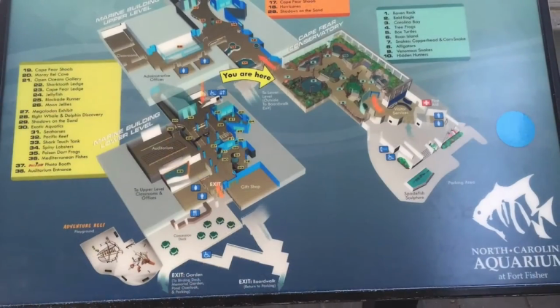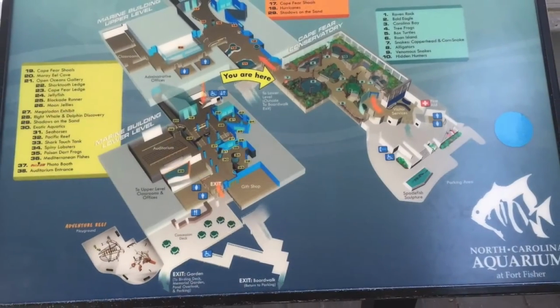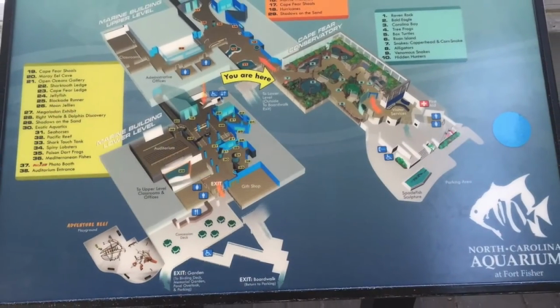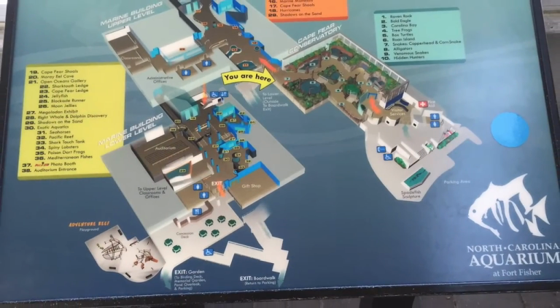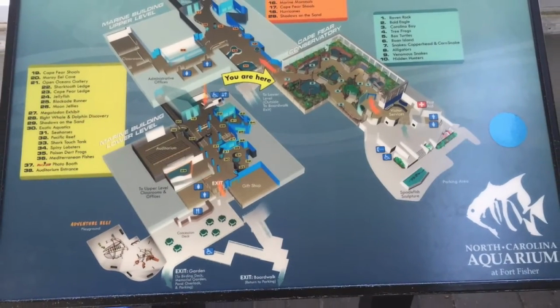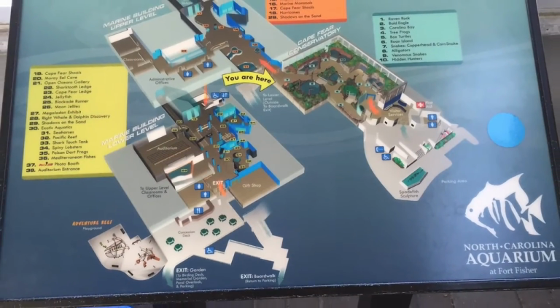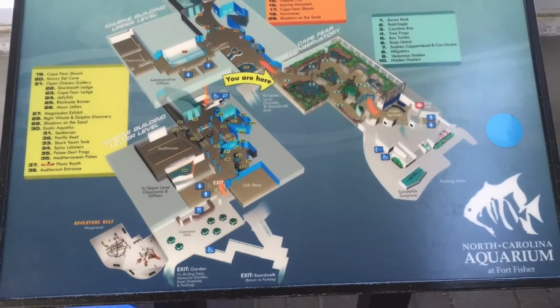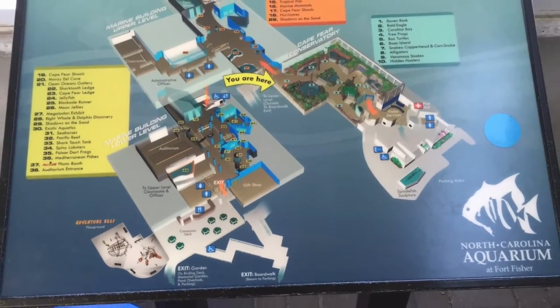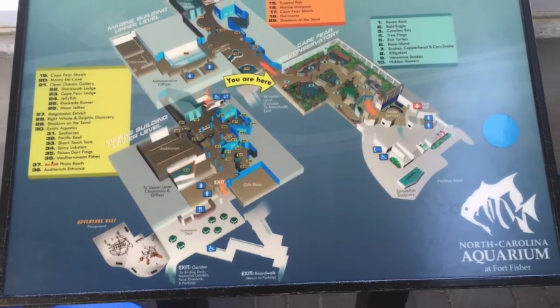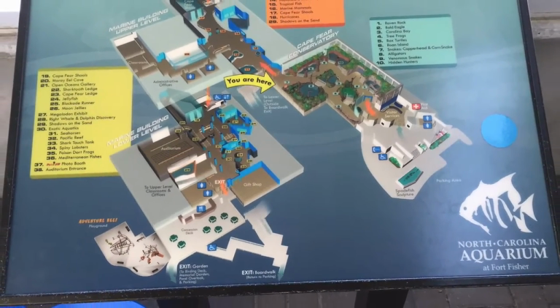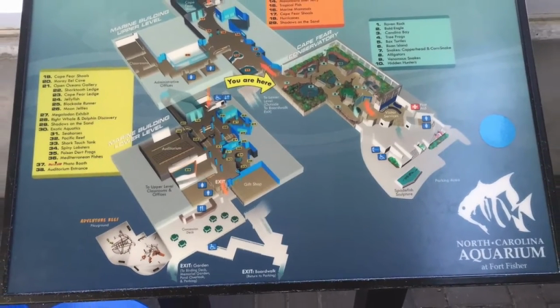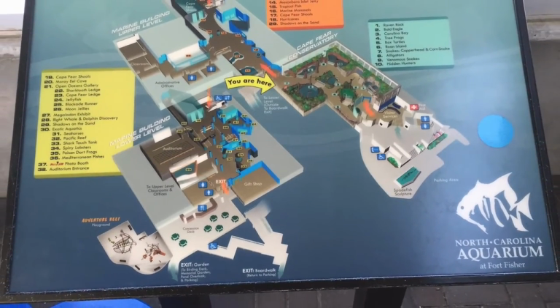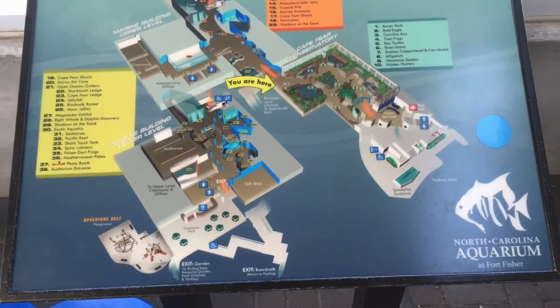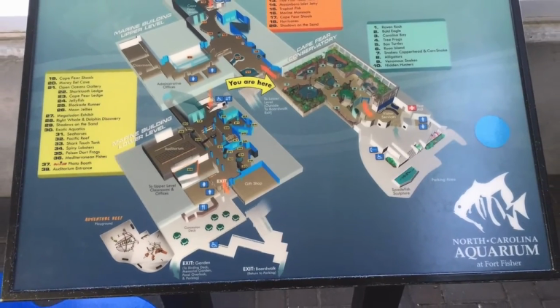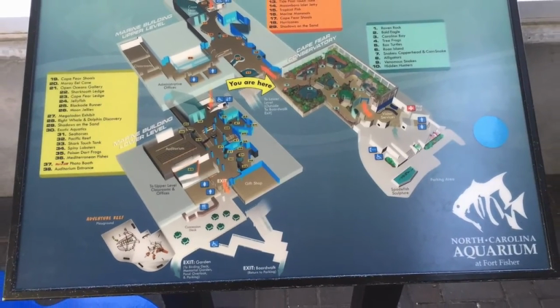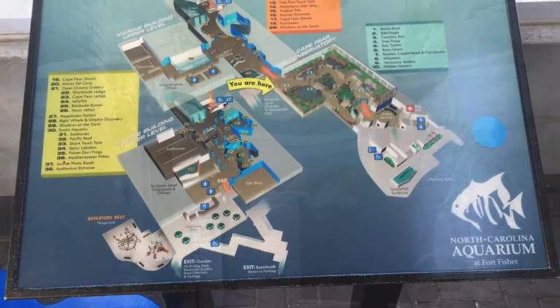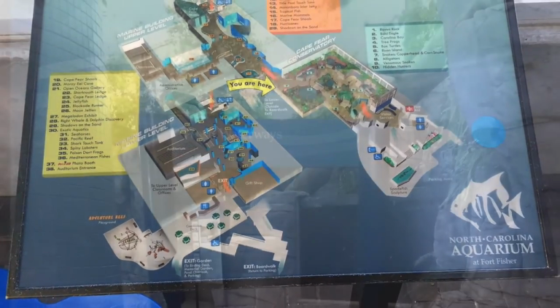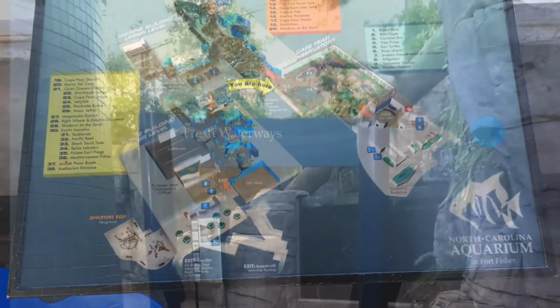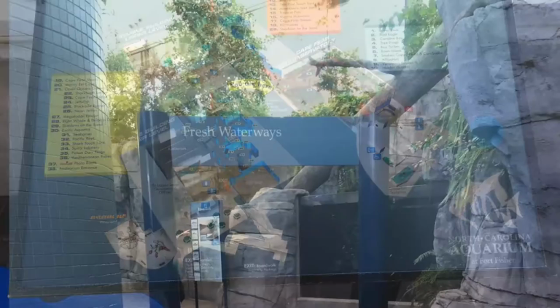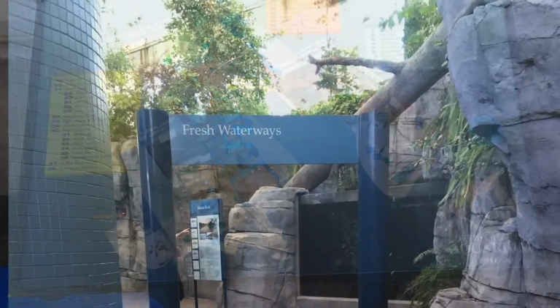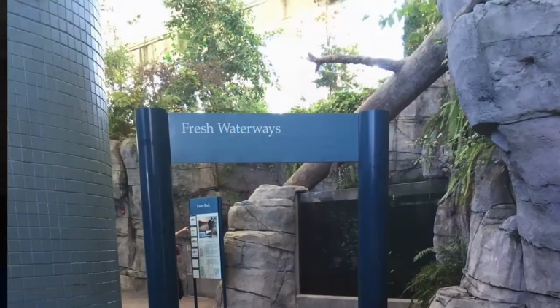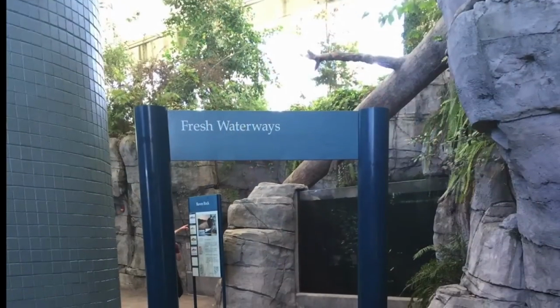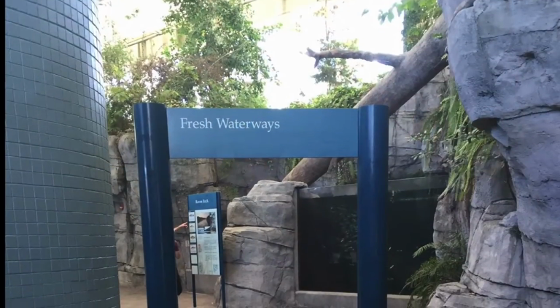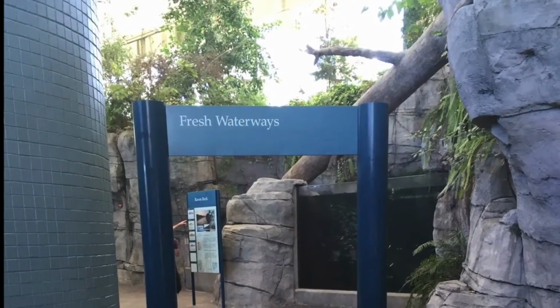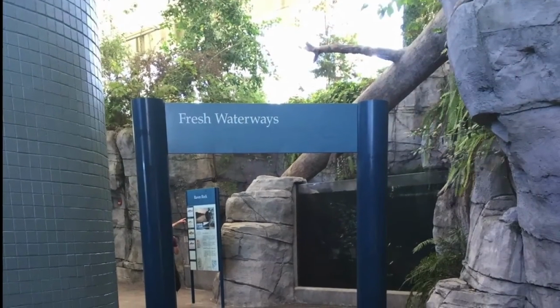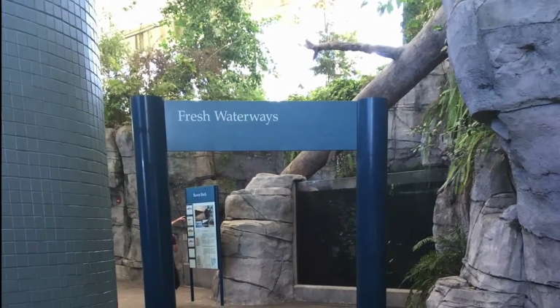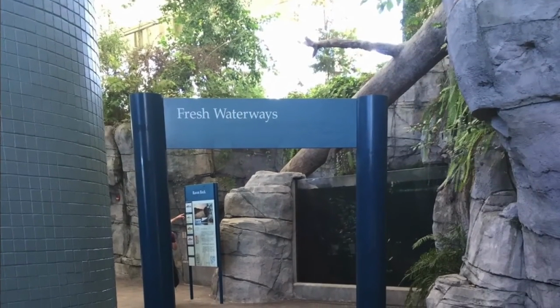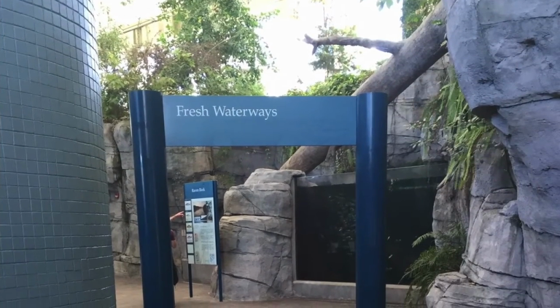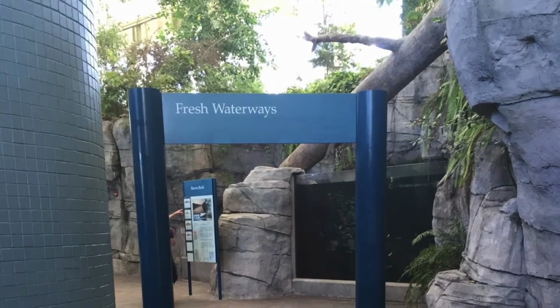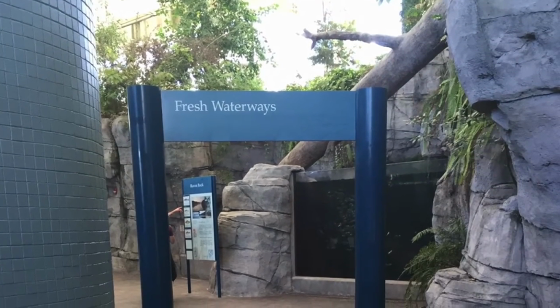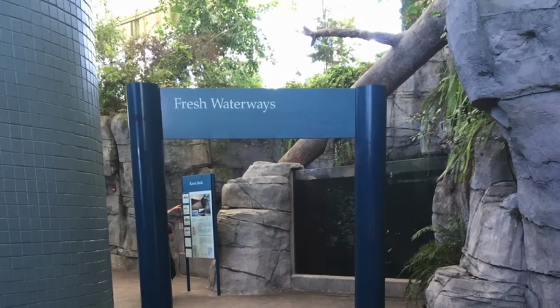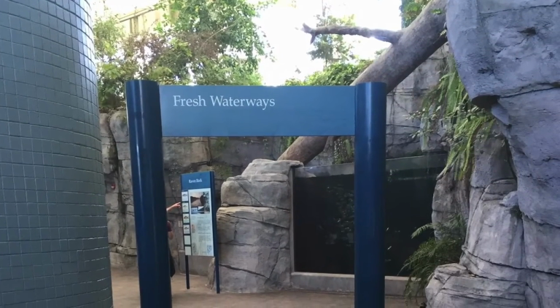Don't worry, there are maps everywhere just in case you get lost. Let's get started at the fresh waterways.